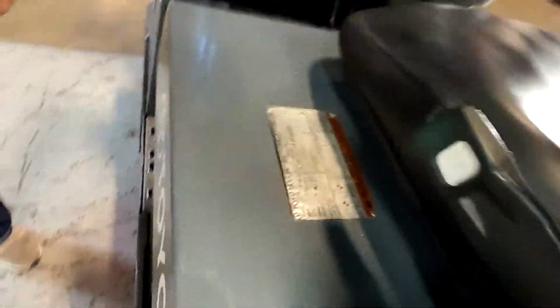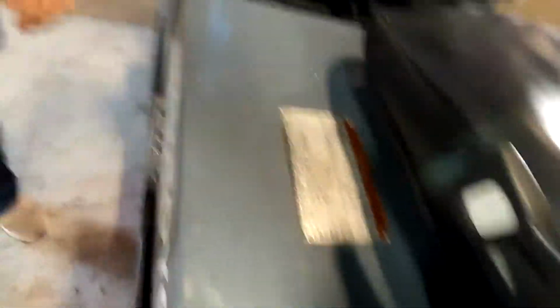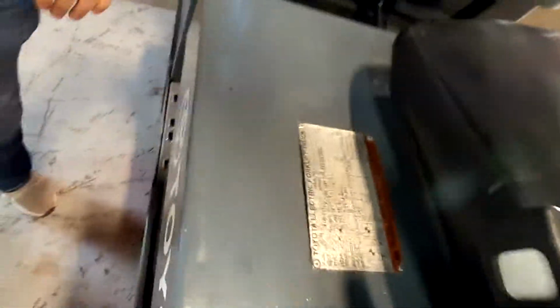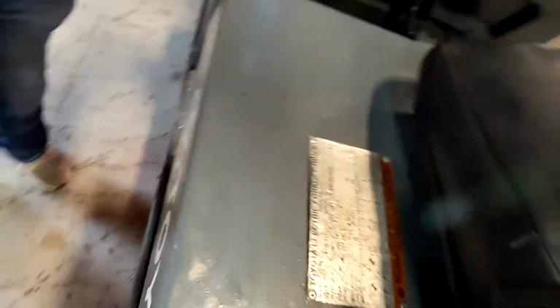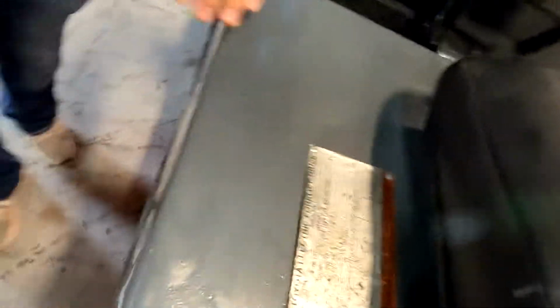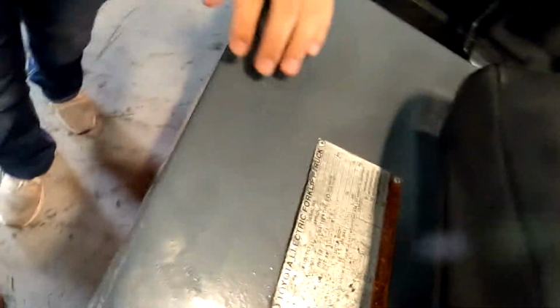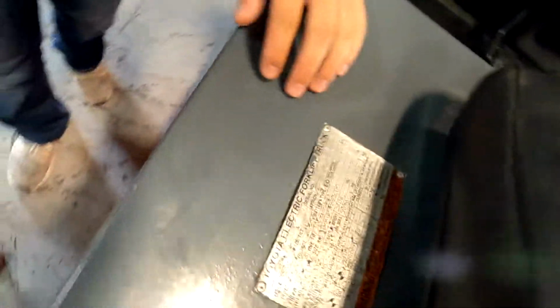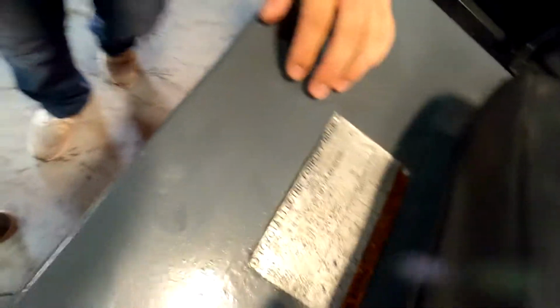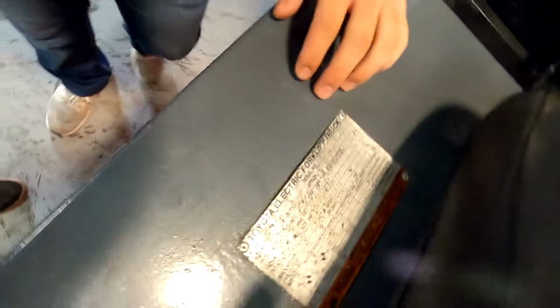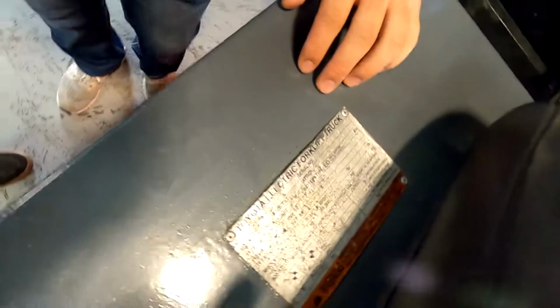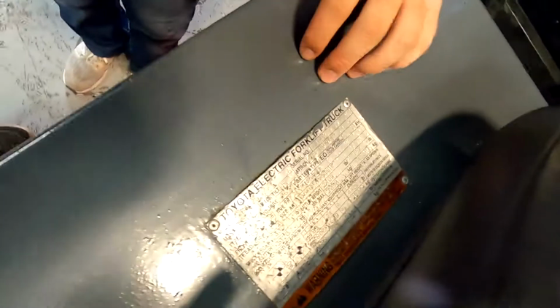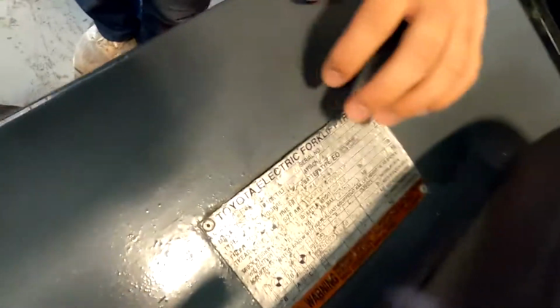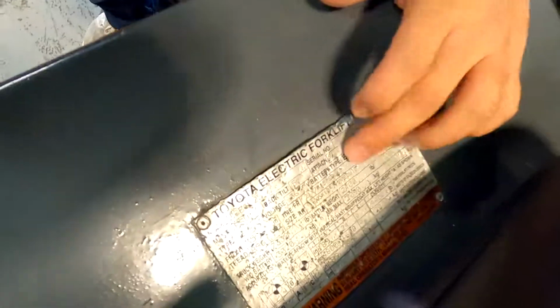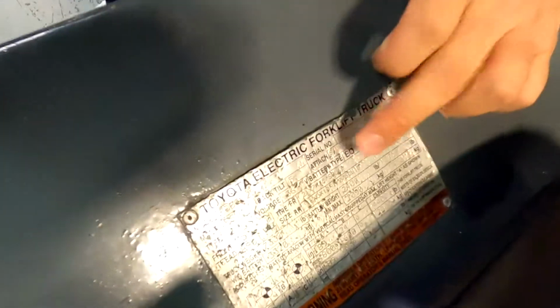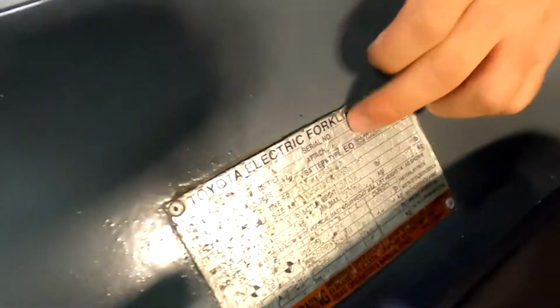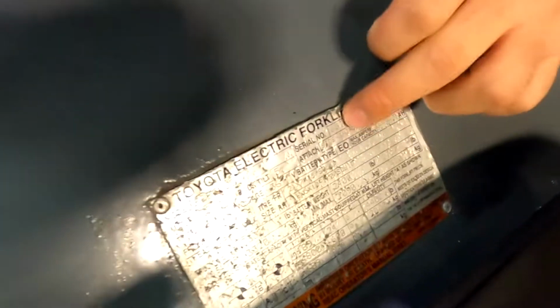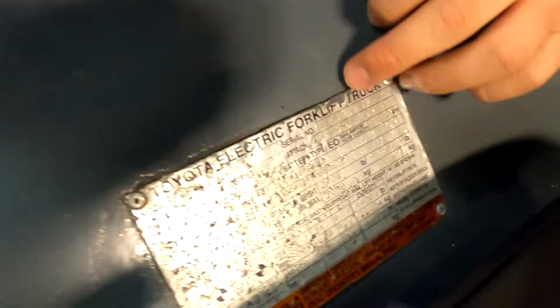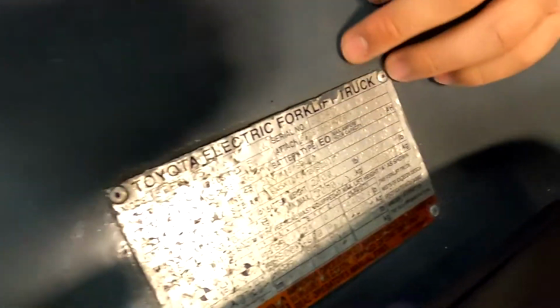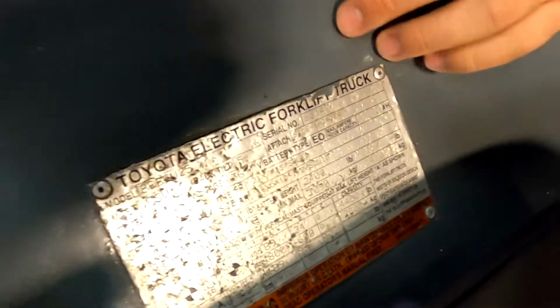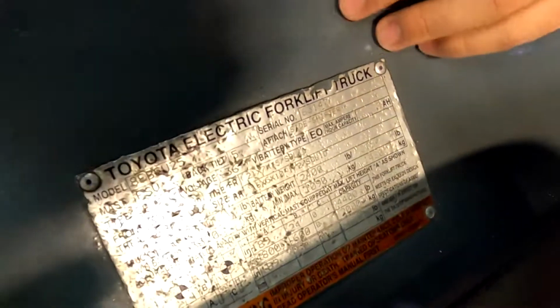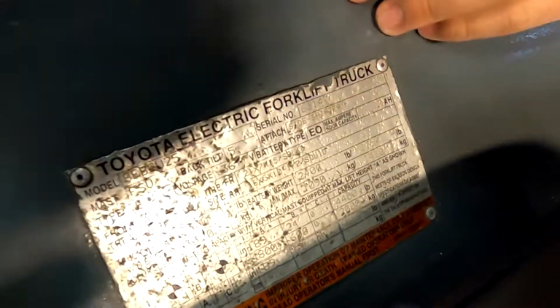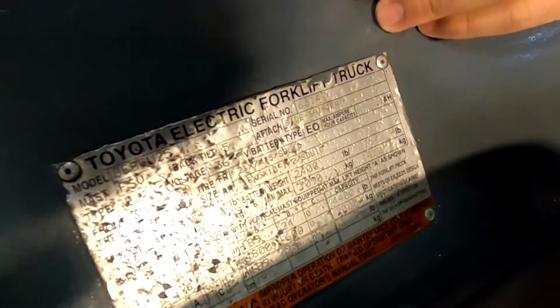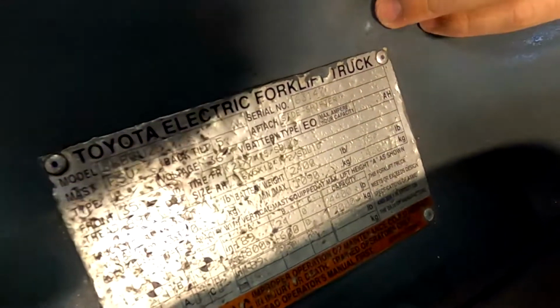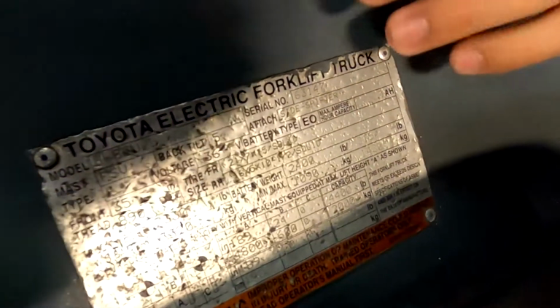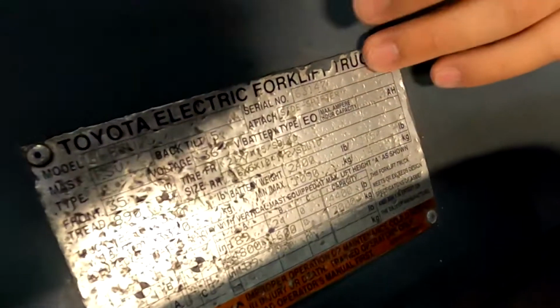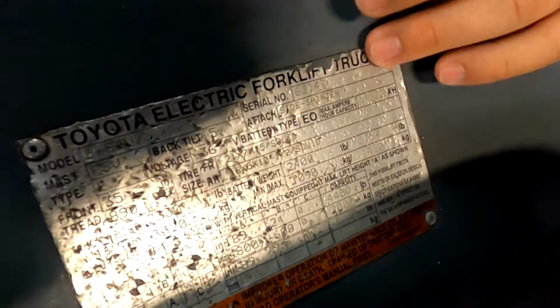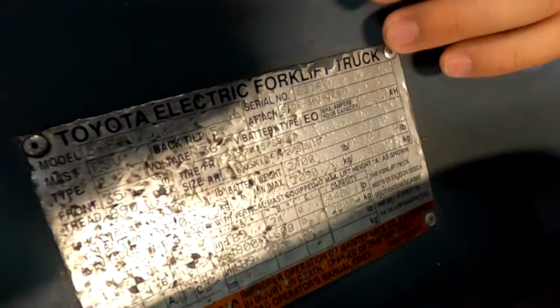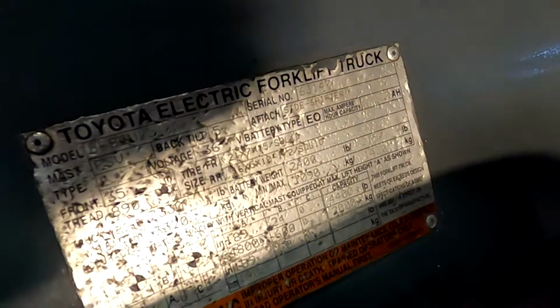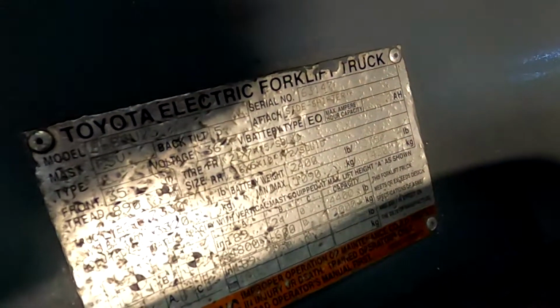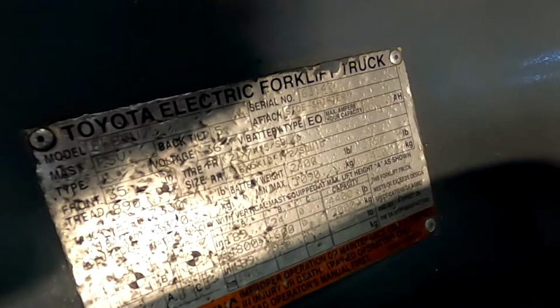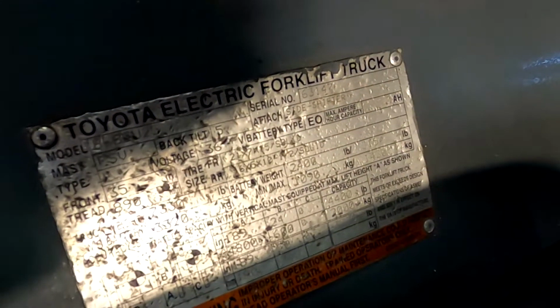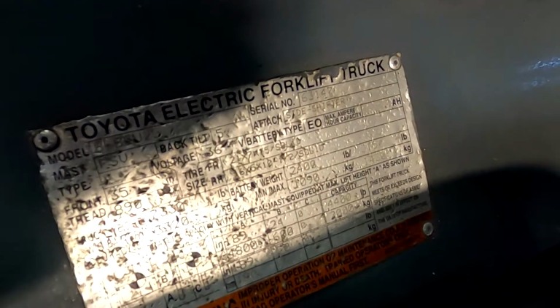Here is your data plate. Everything you need is on there as well.